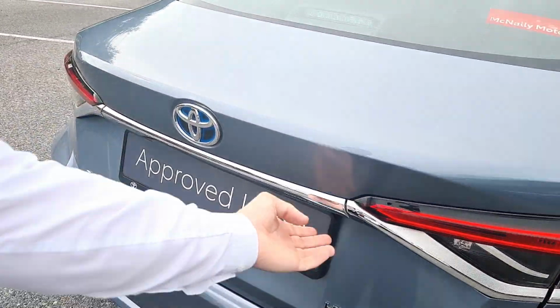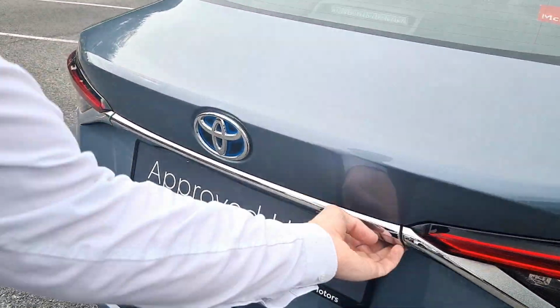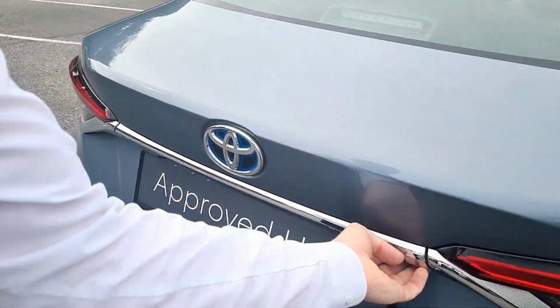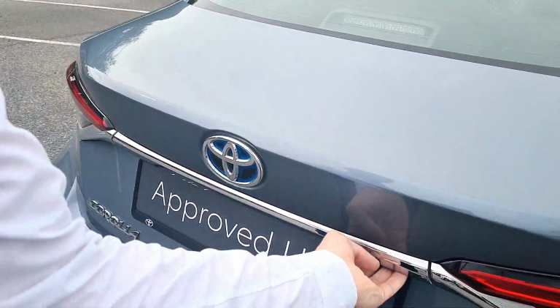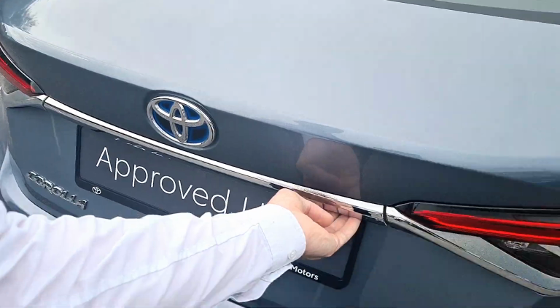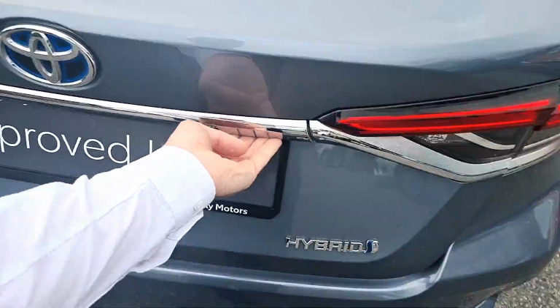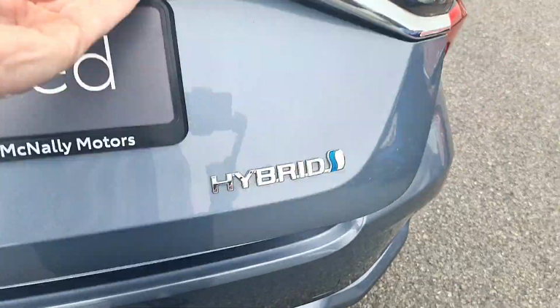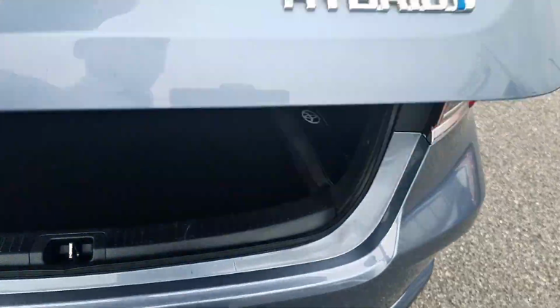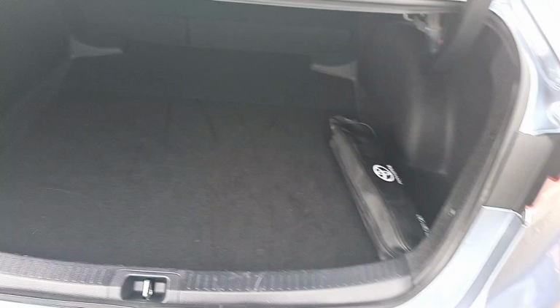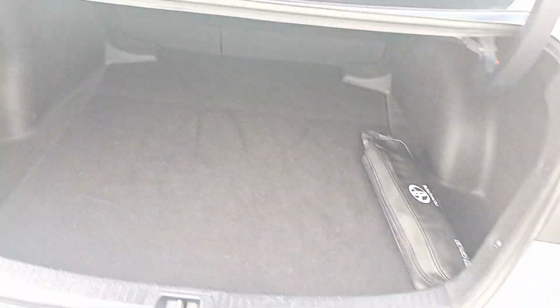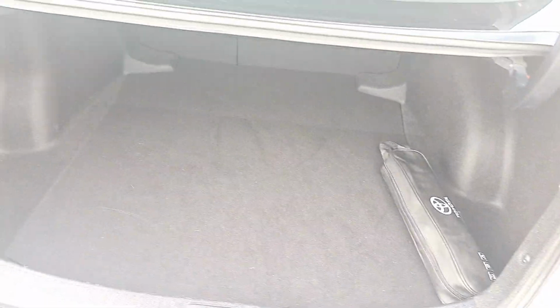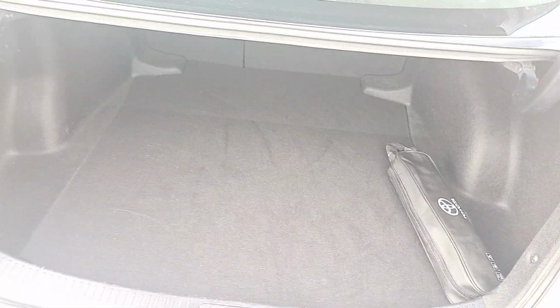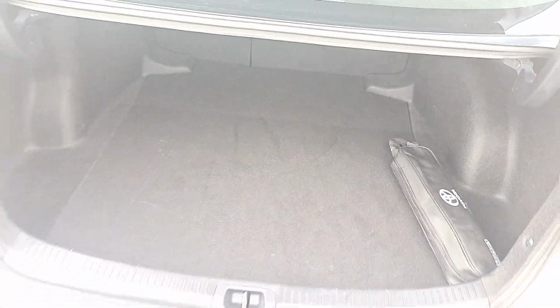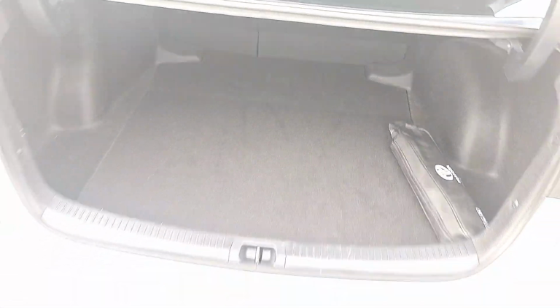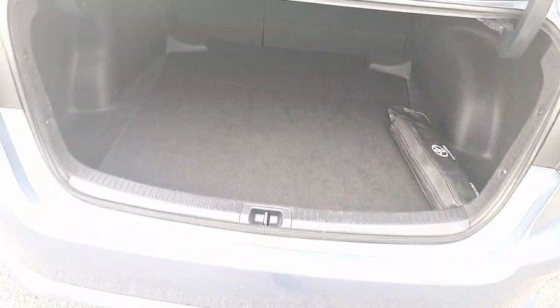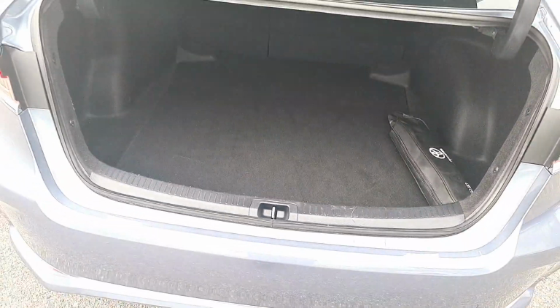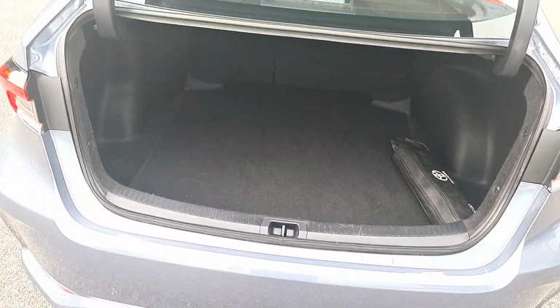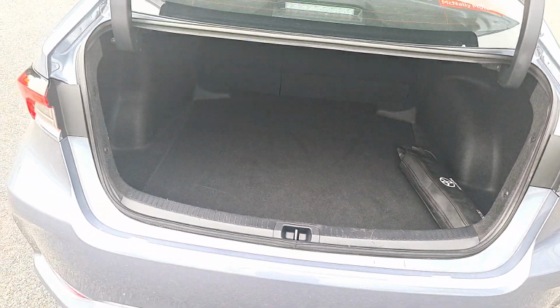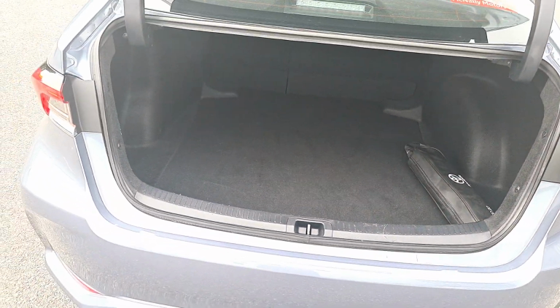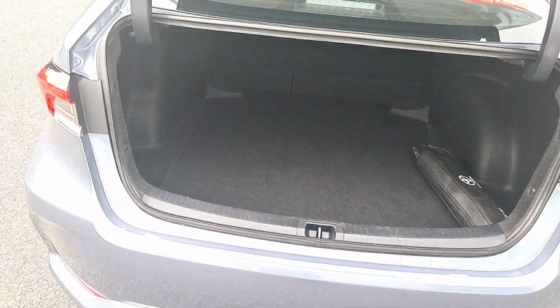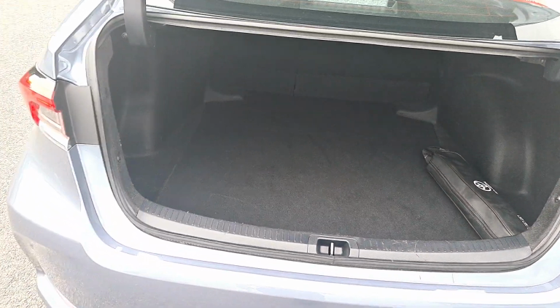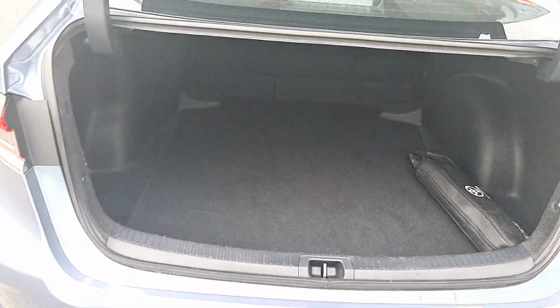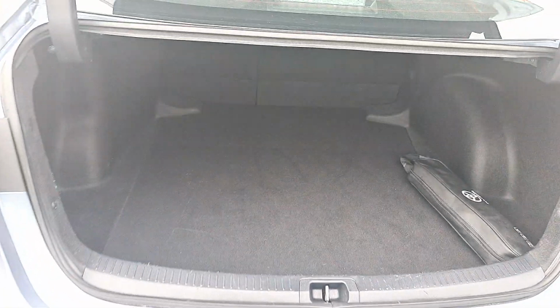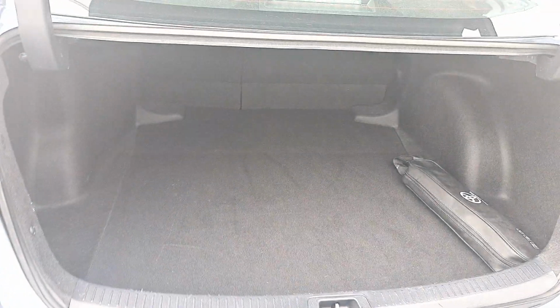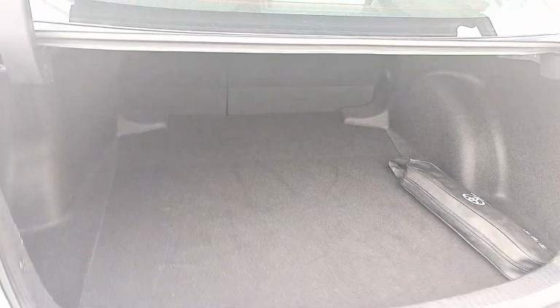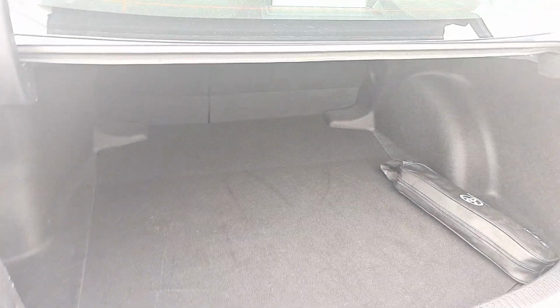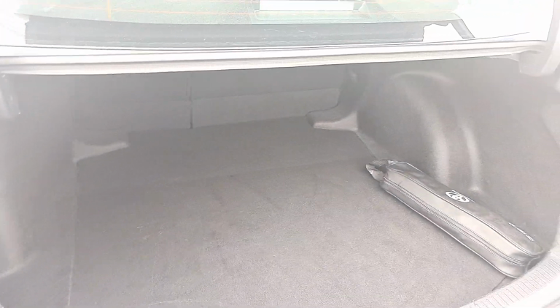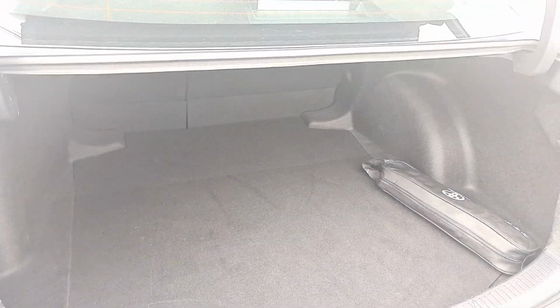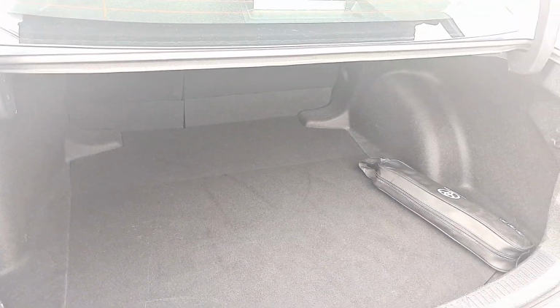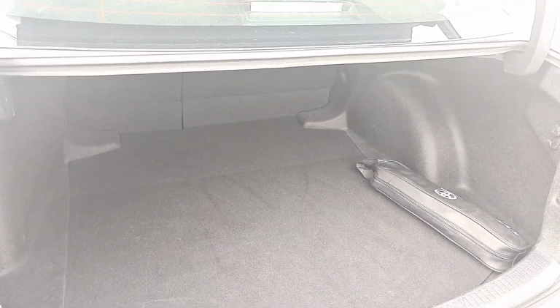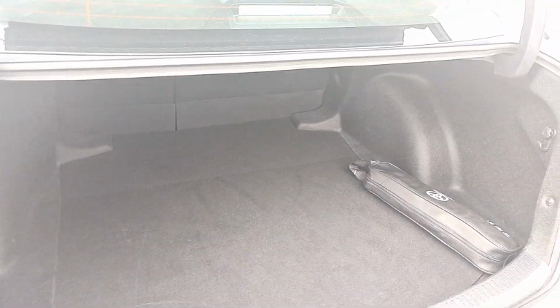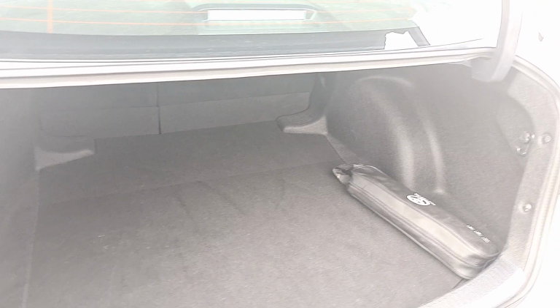Inside the boot — the Corolla has a big, spacious boot. It's very wide.